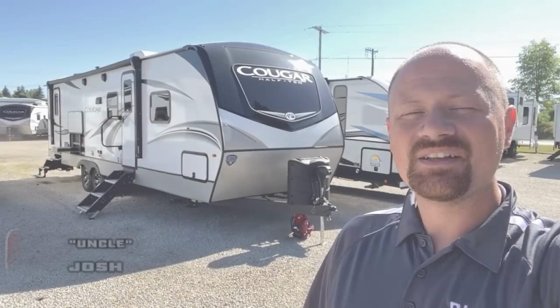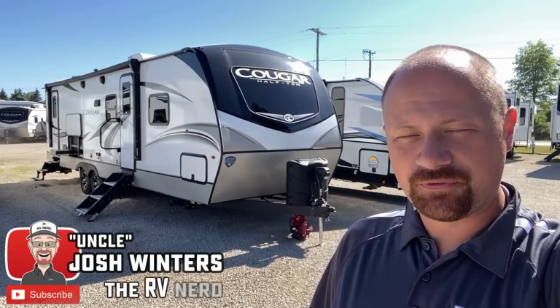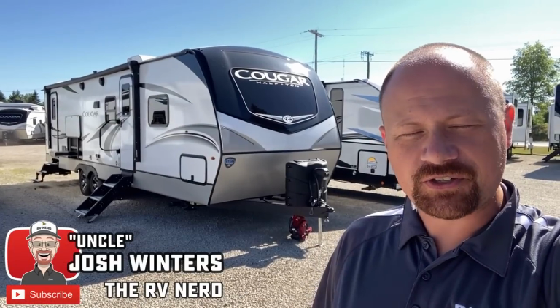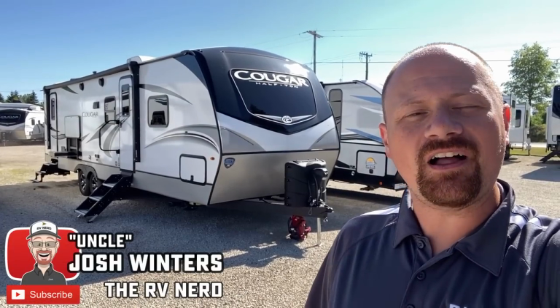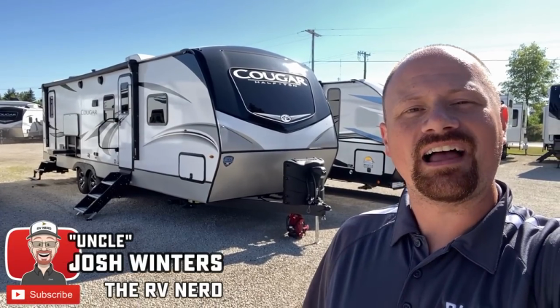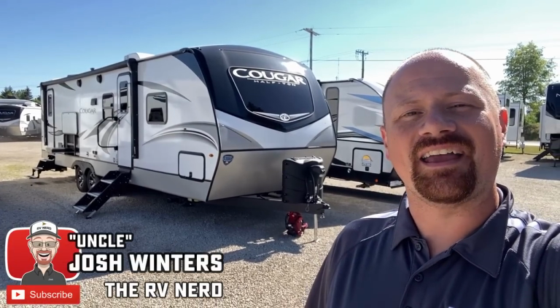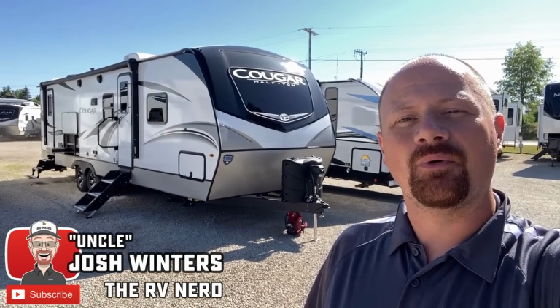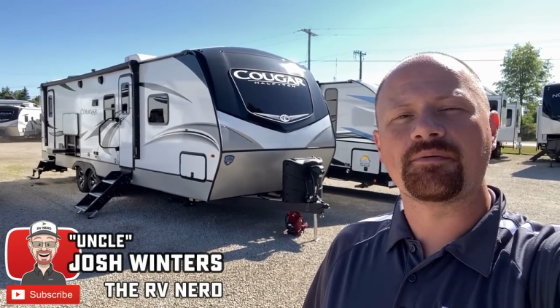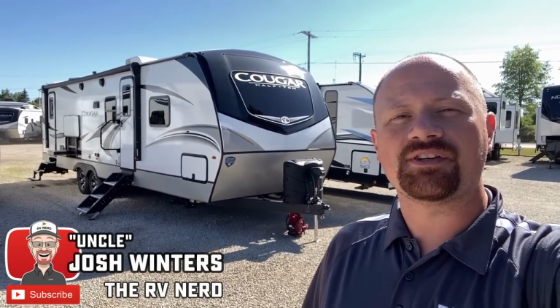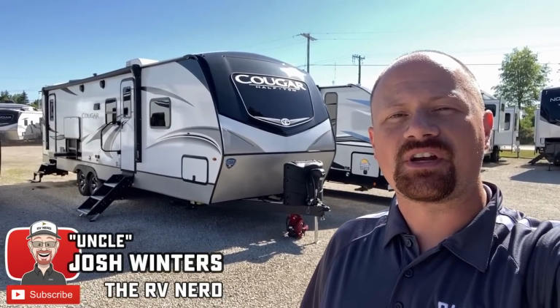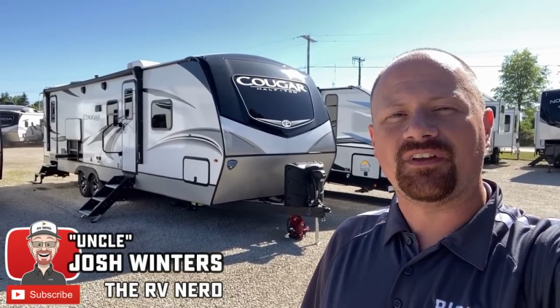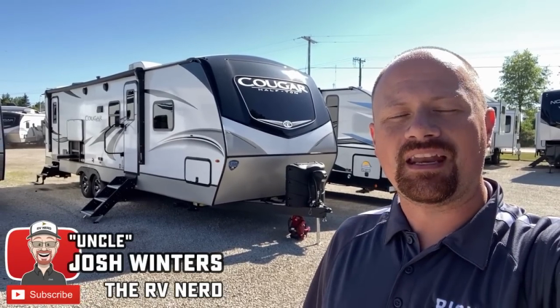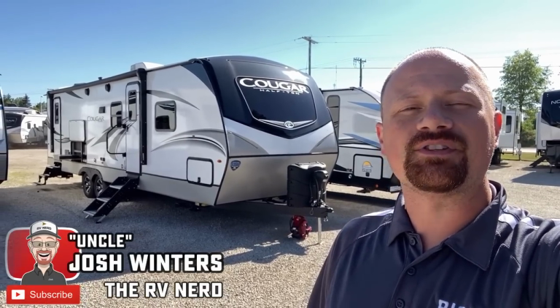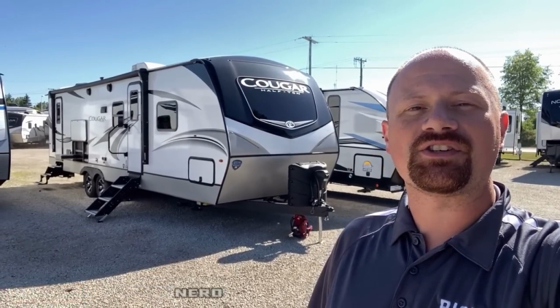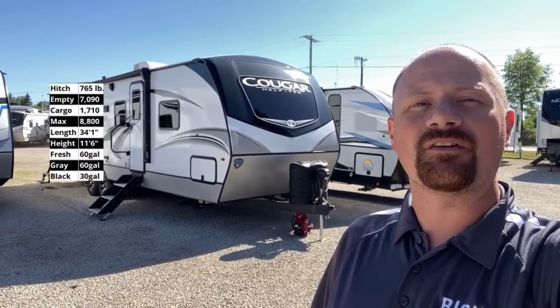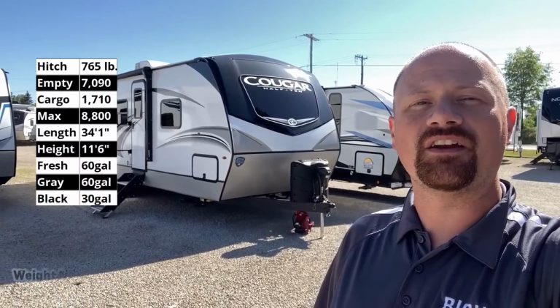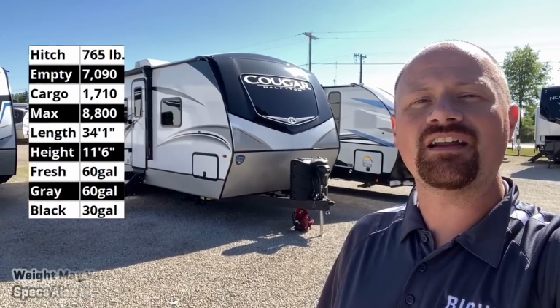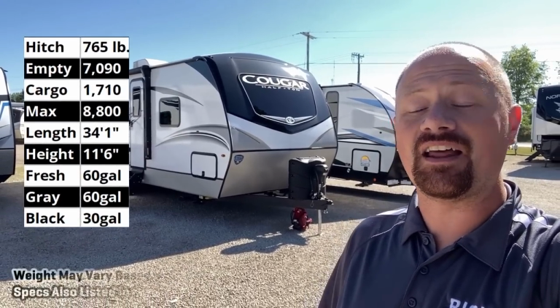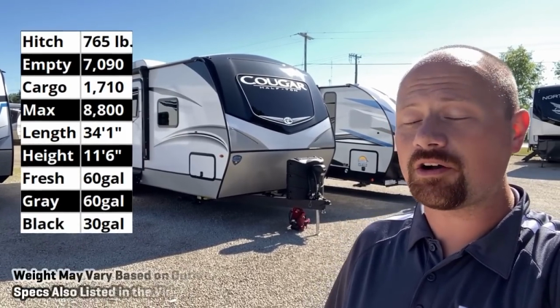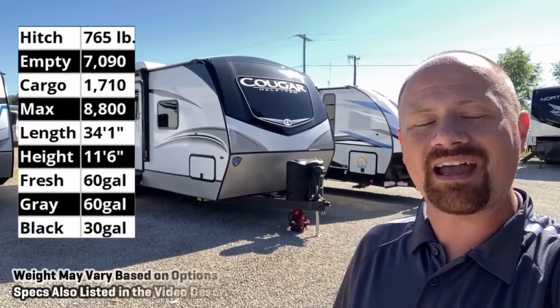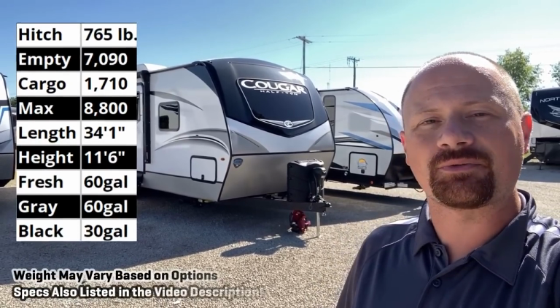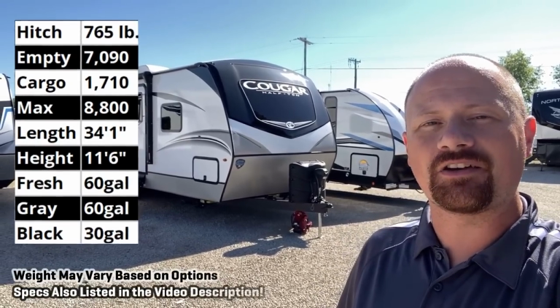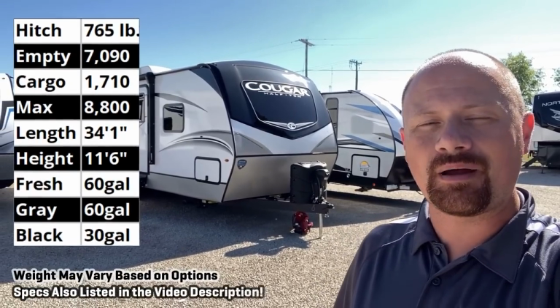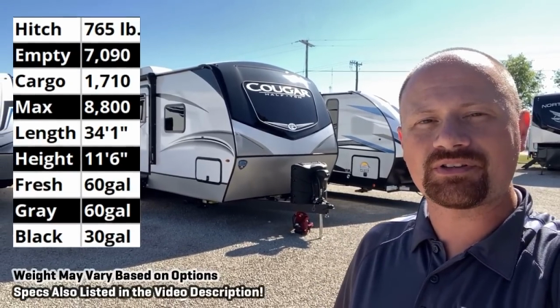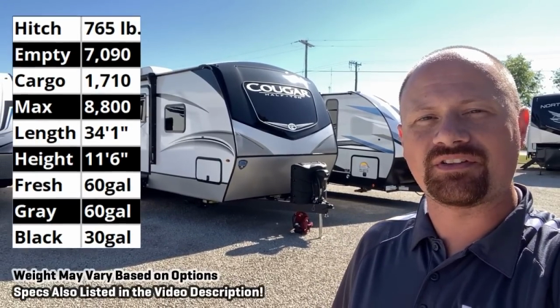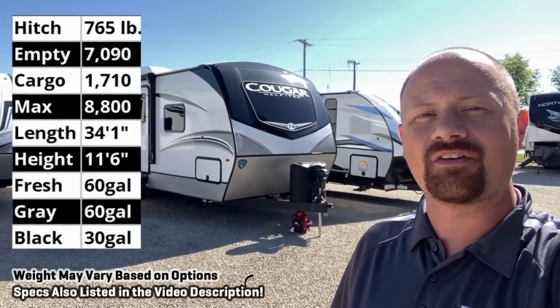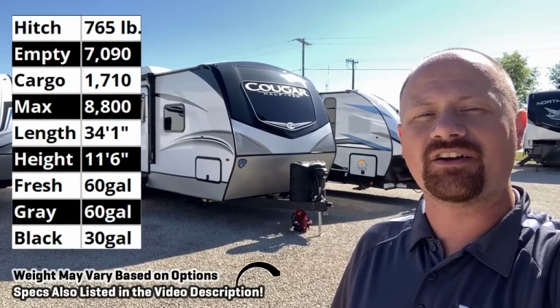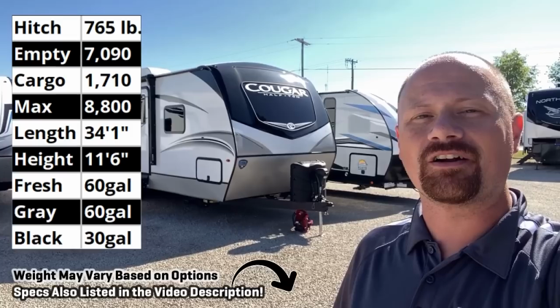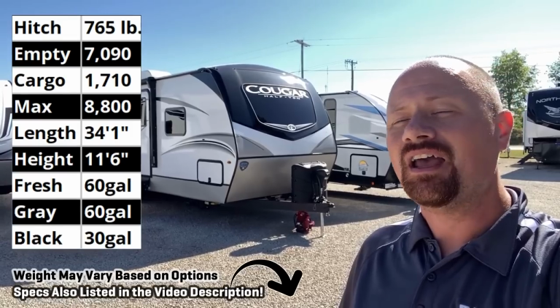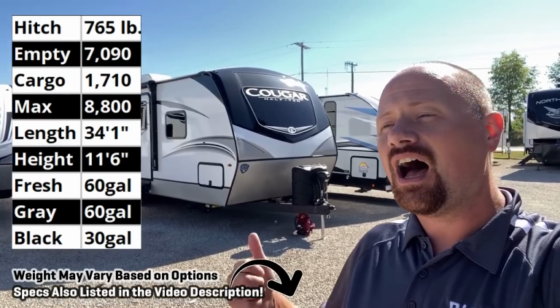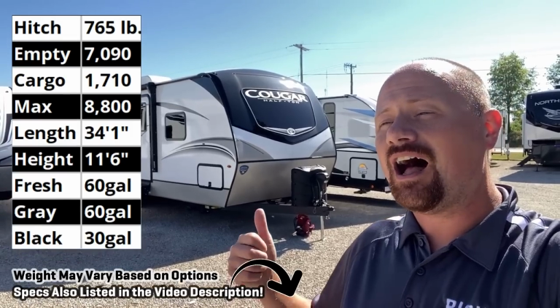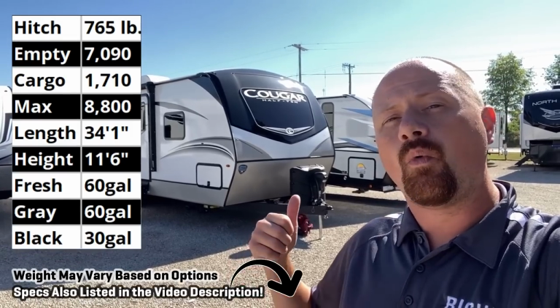So first of all, hi, welcome to Vicious RV. My name is Josh the RV Nerd, and welcome back to the regular members of the RV Nerd Herd.